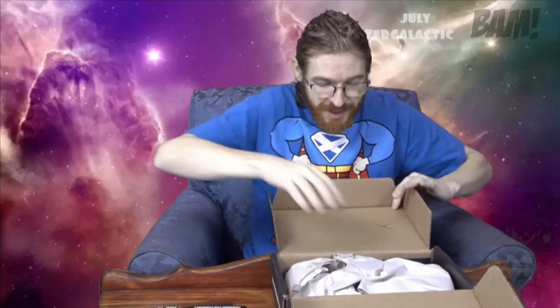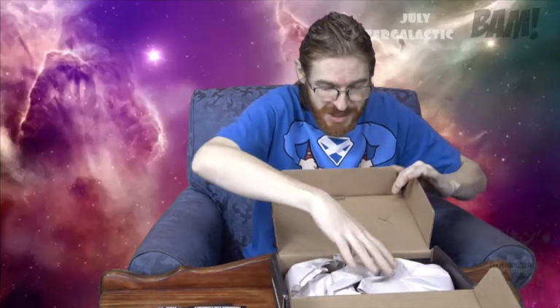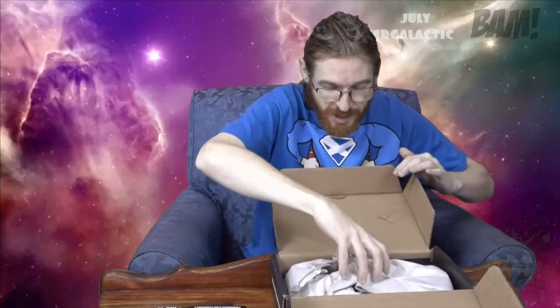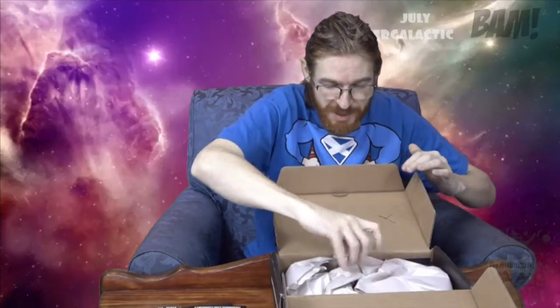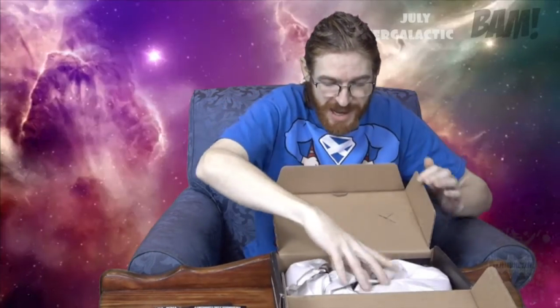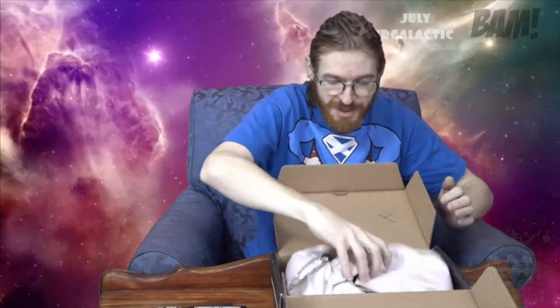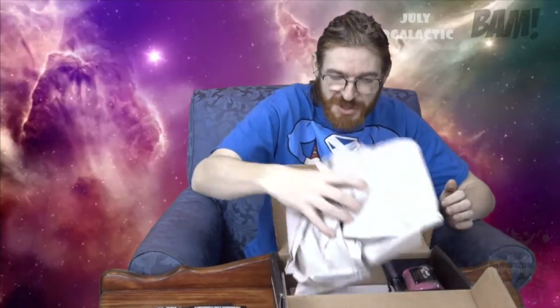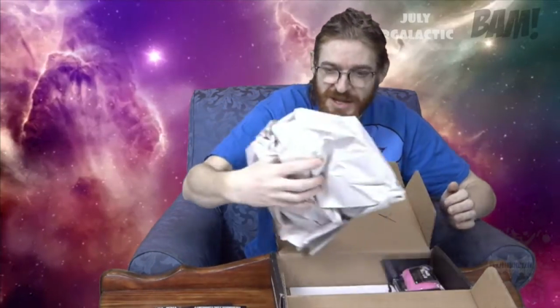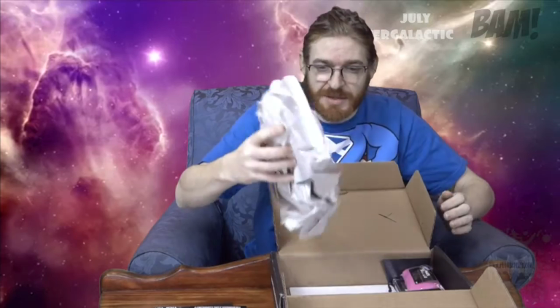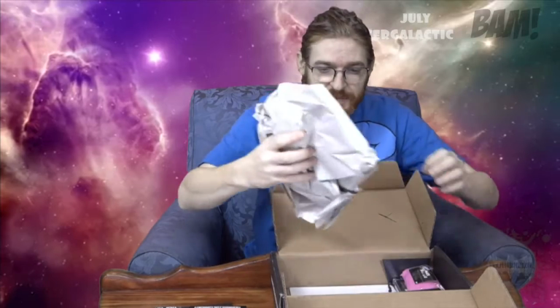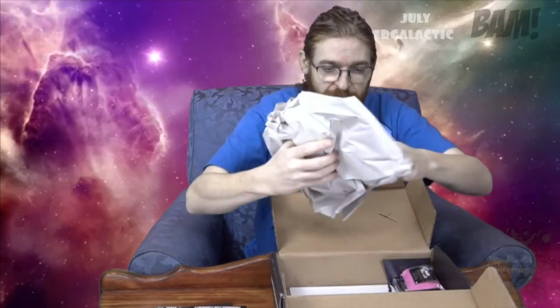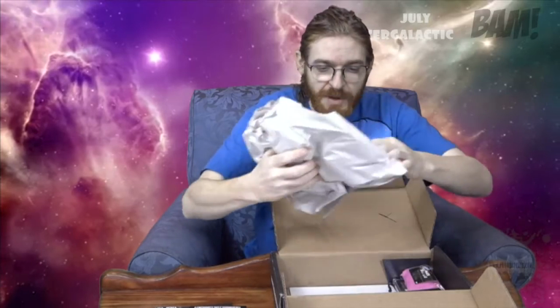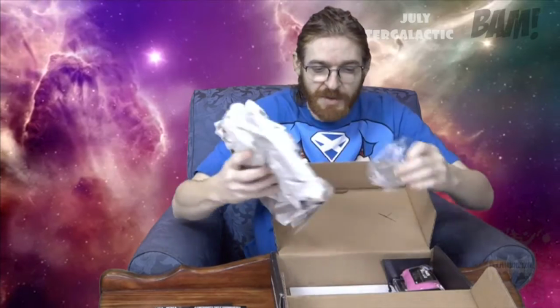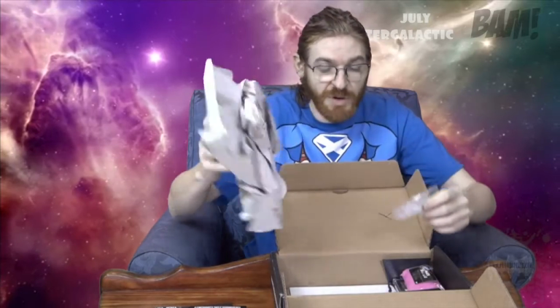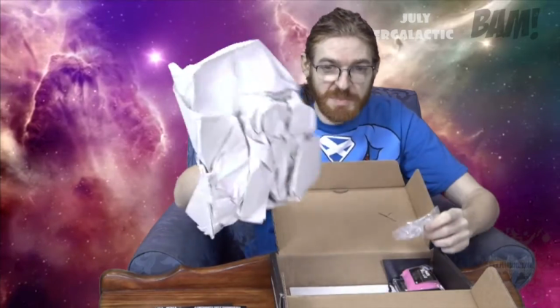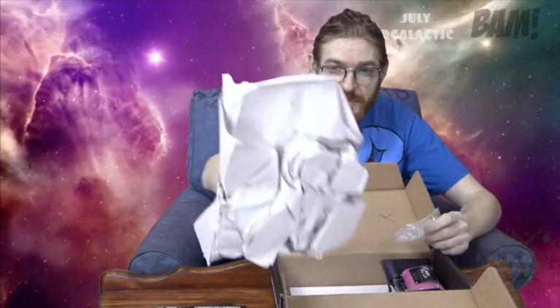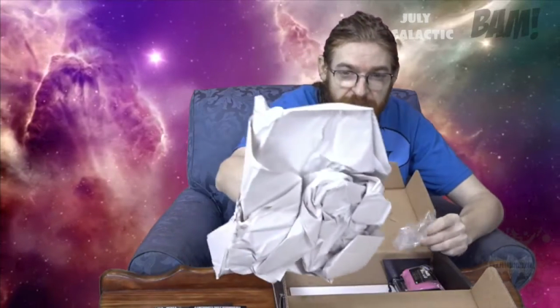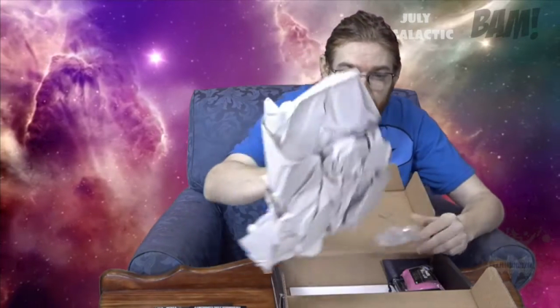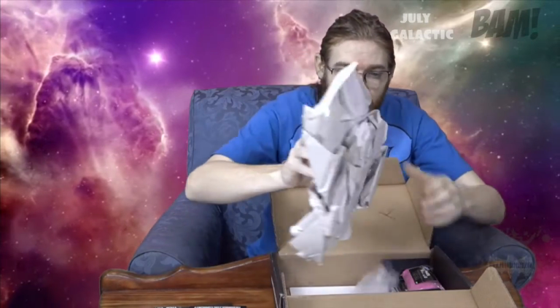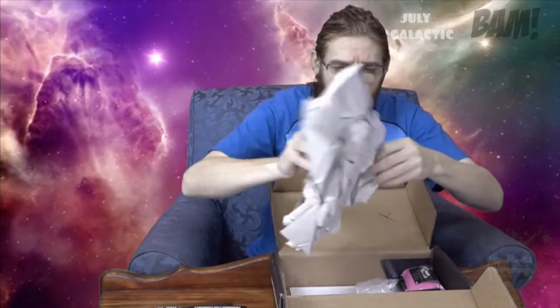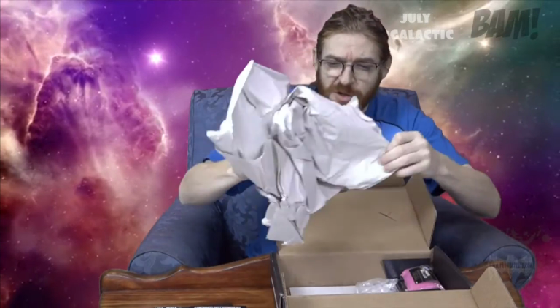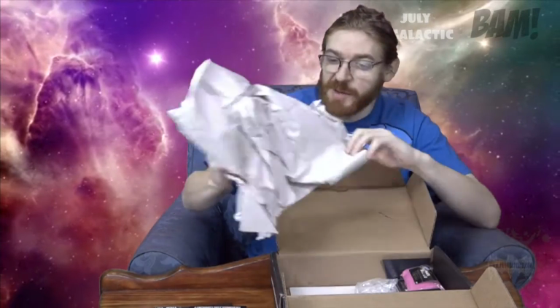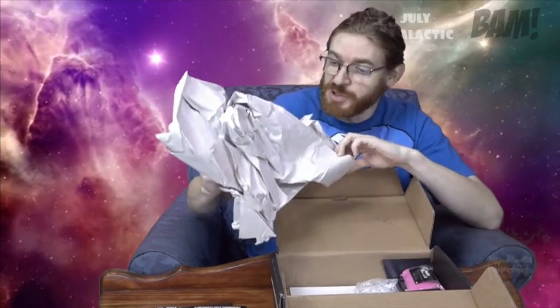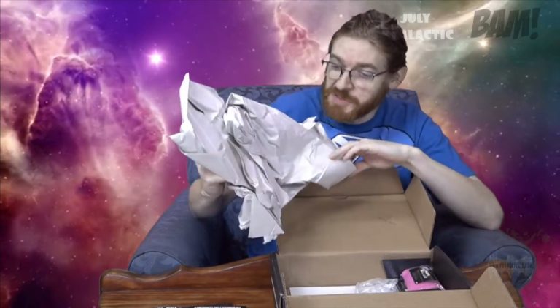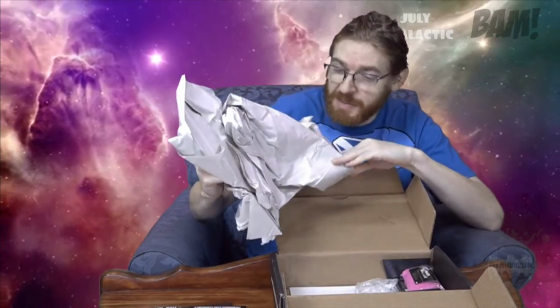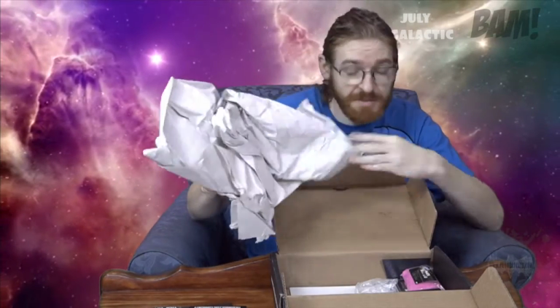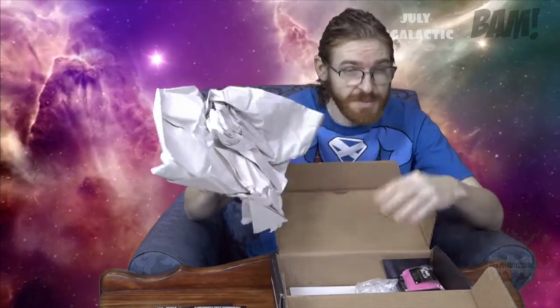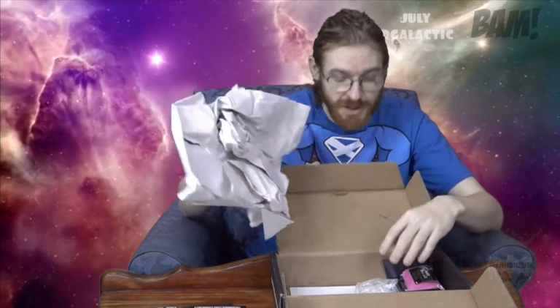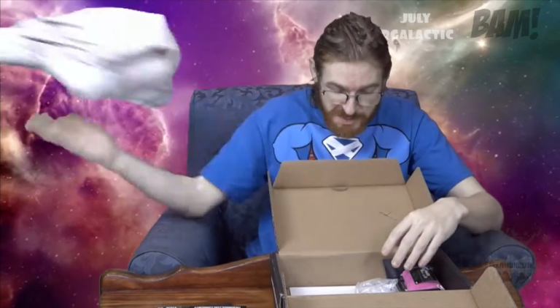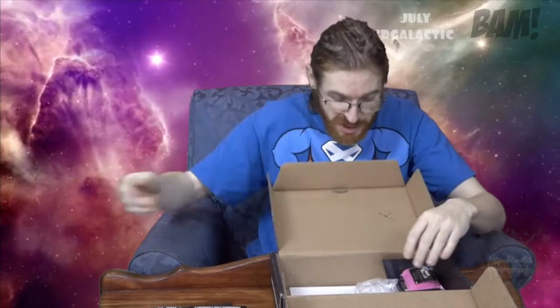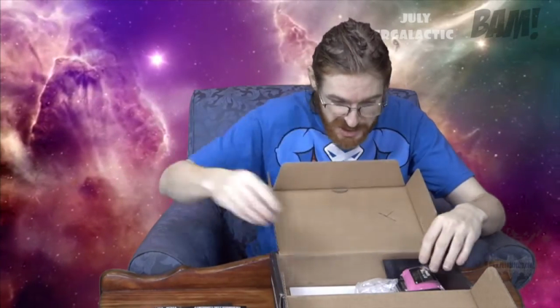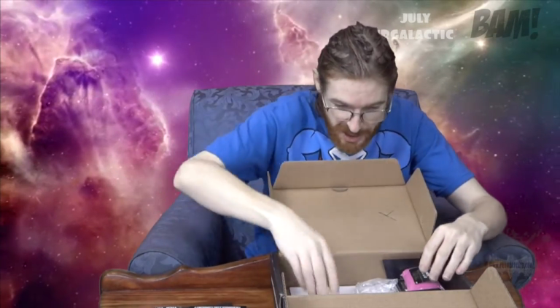On the inside we've got a bit of paper to protect it. If you're into paper, it looks like butcher's paper. That's pretty good stuff.